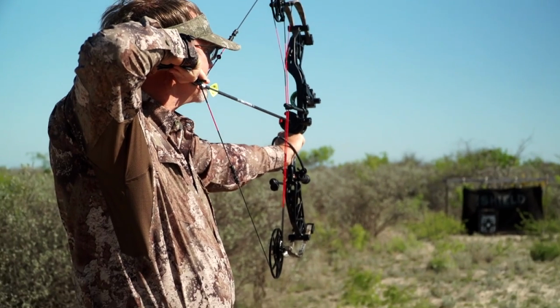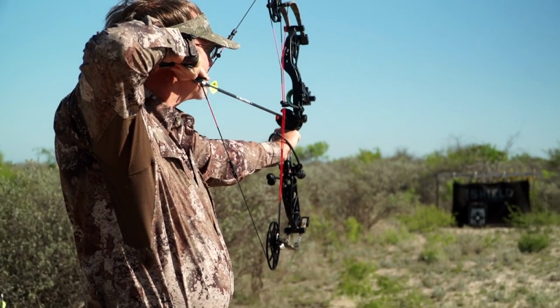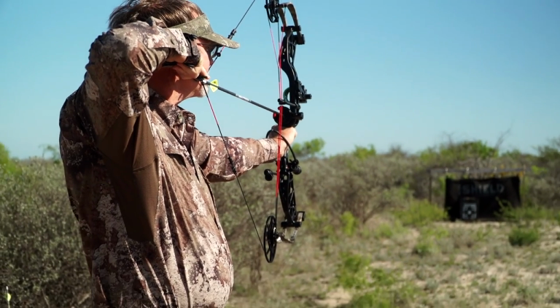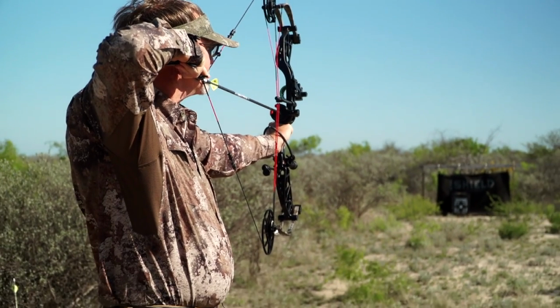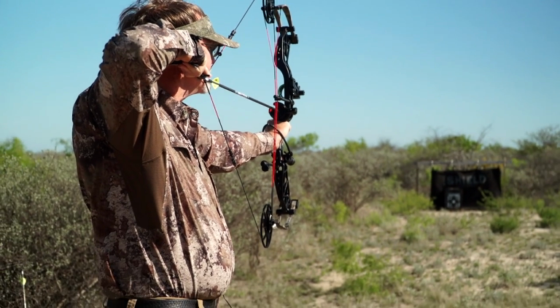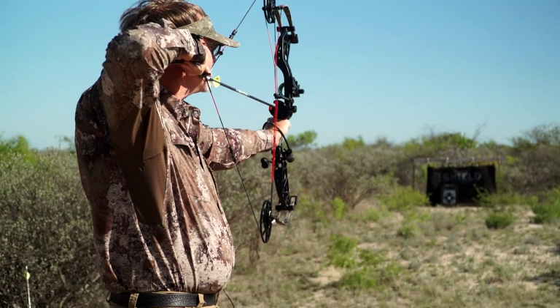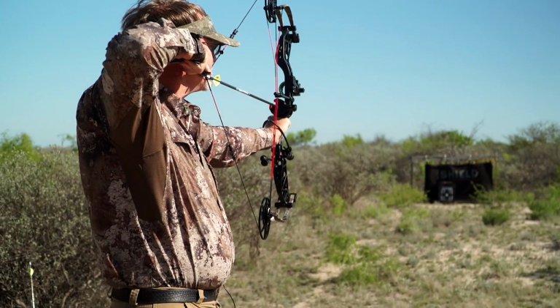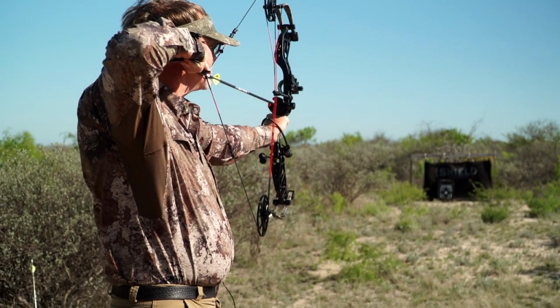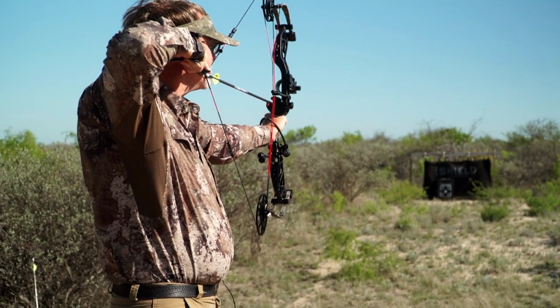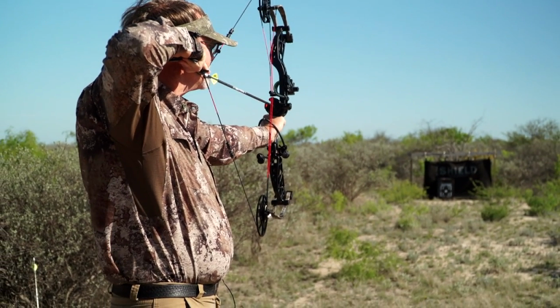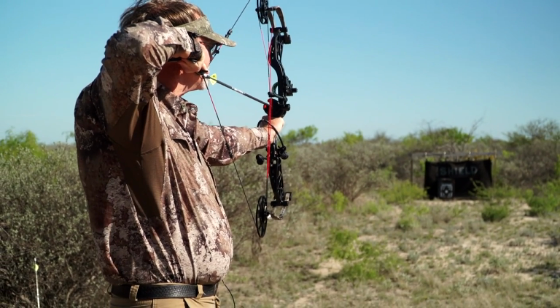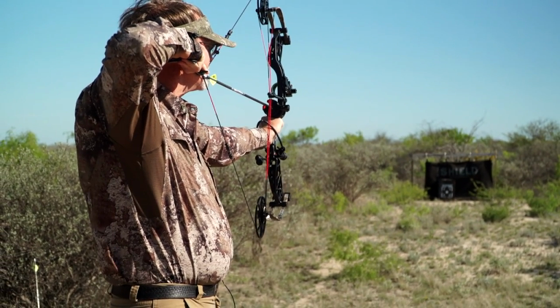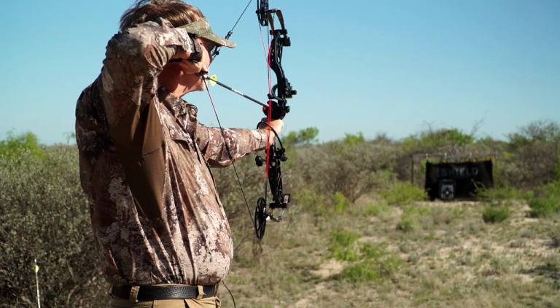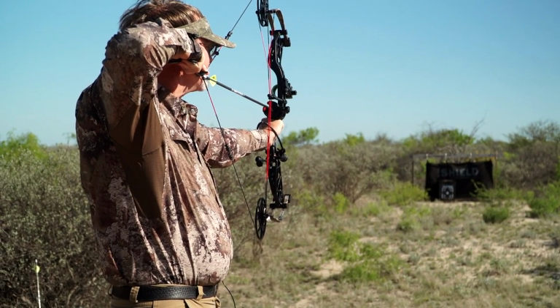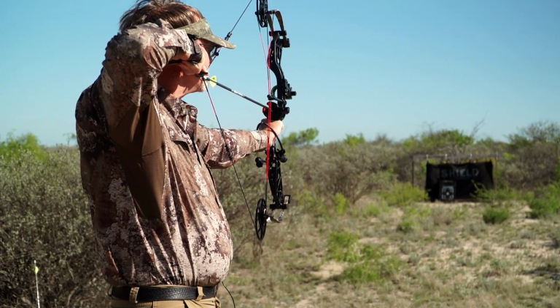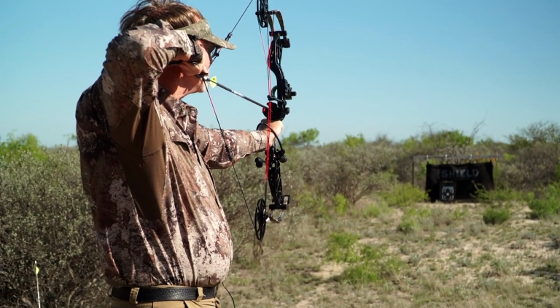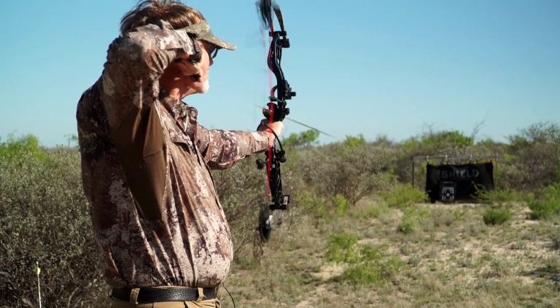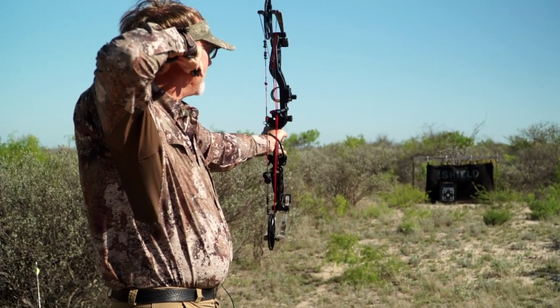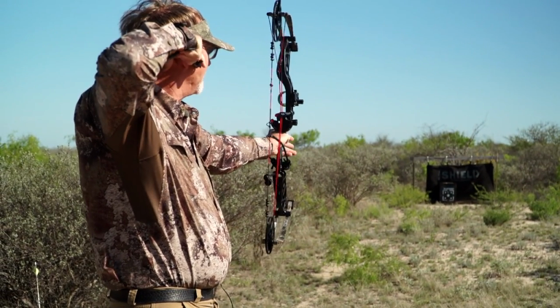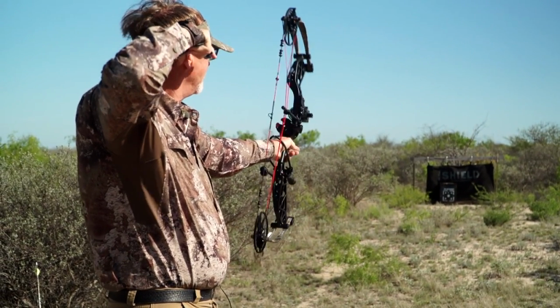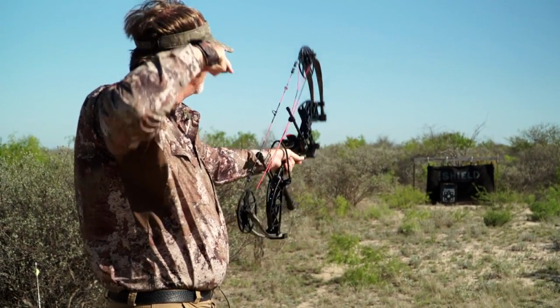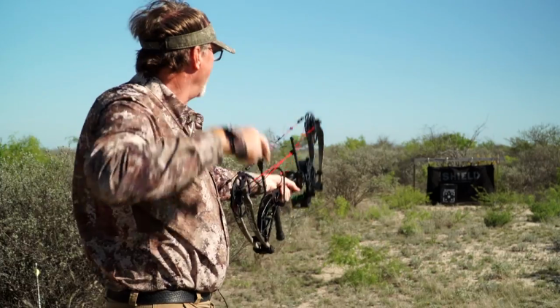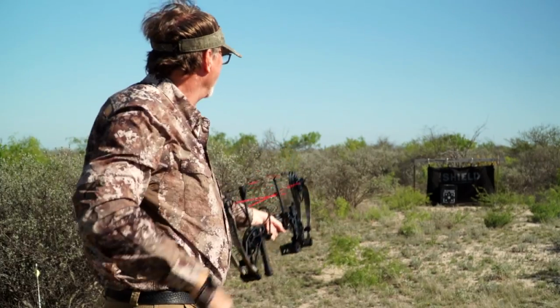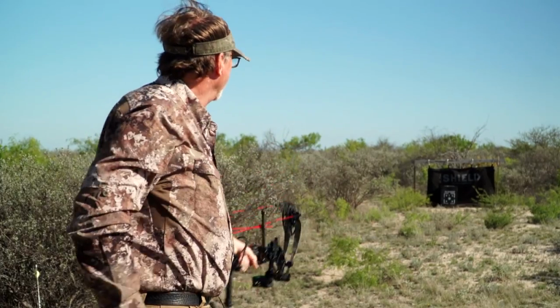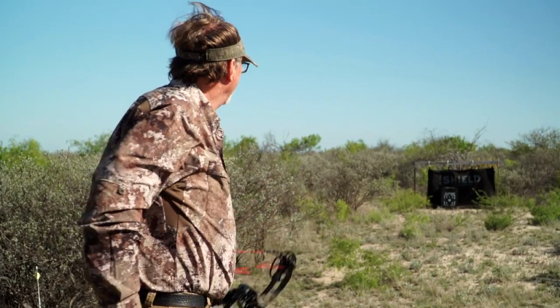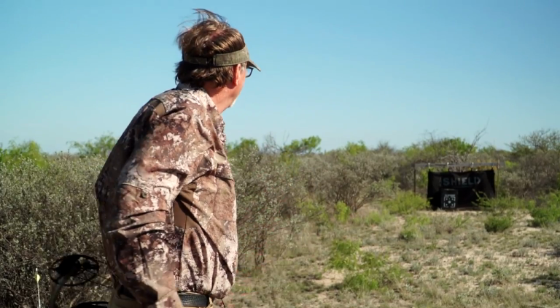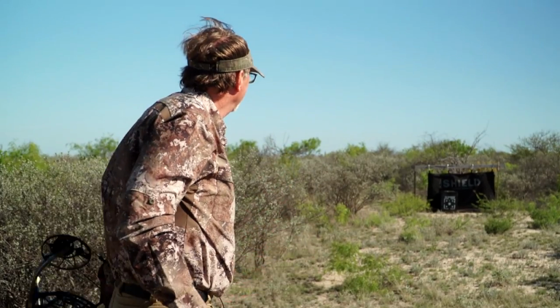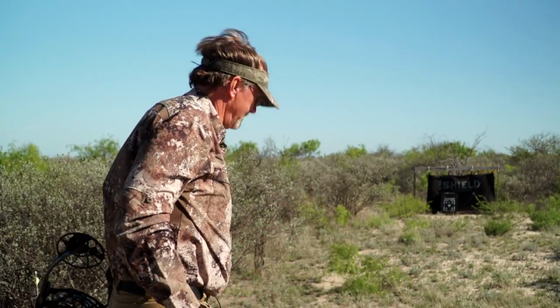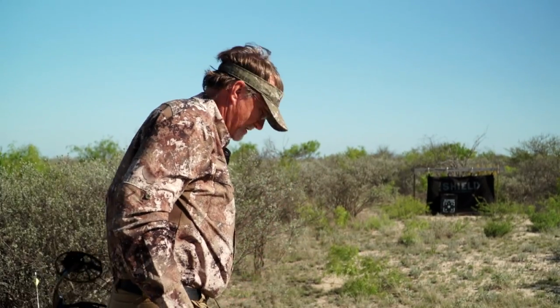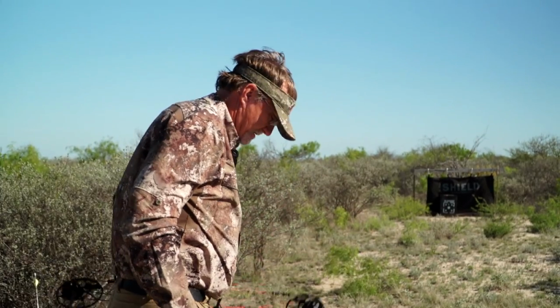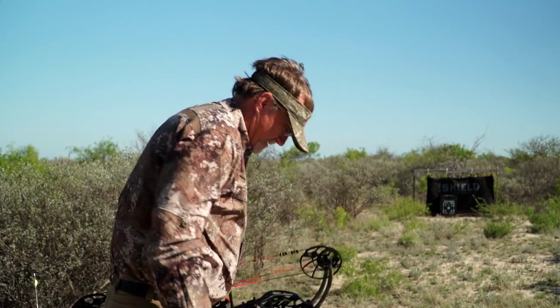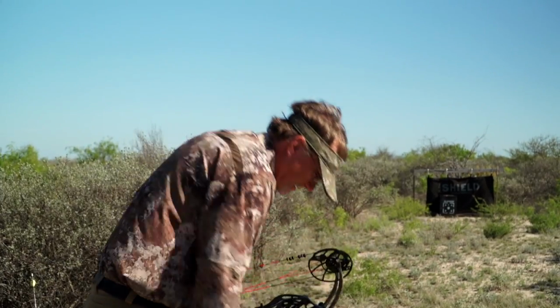Let's join Wade on the range with the Blackout Distinct as he makes some final adjustments to get it dialed in.